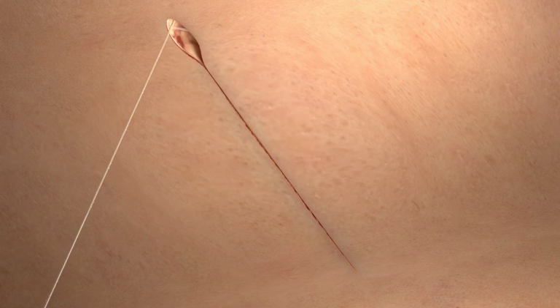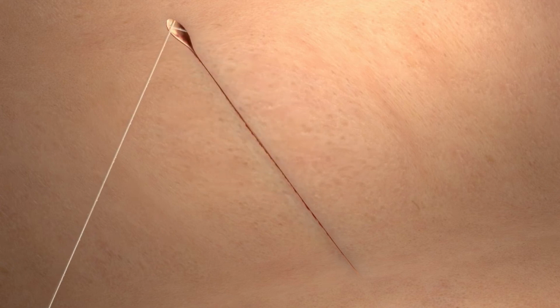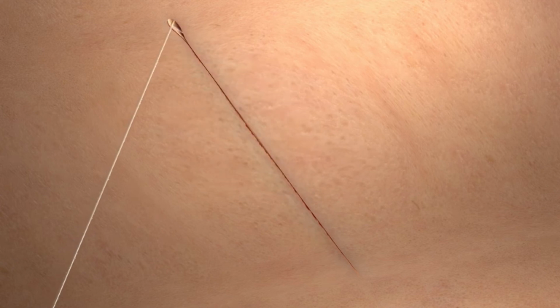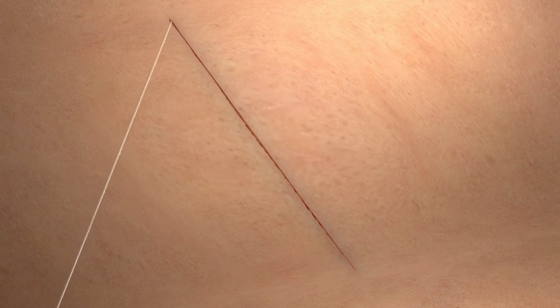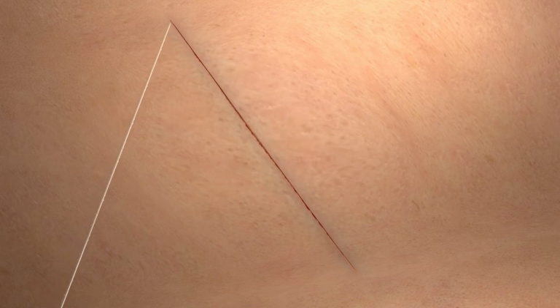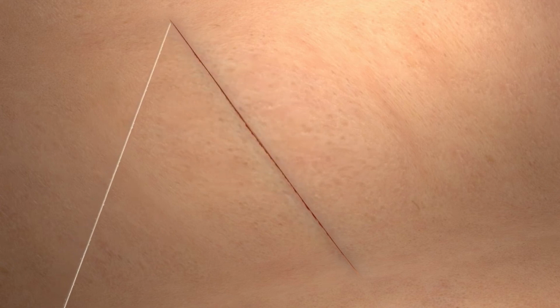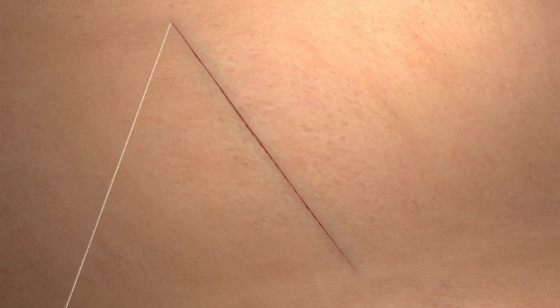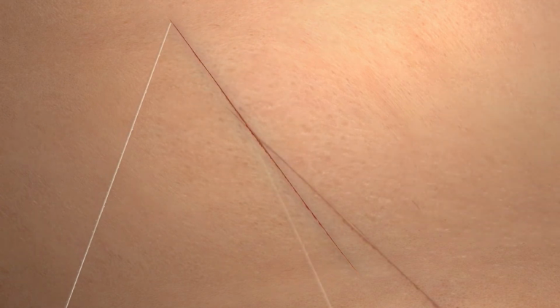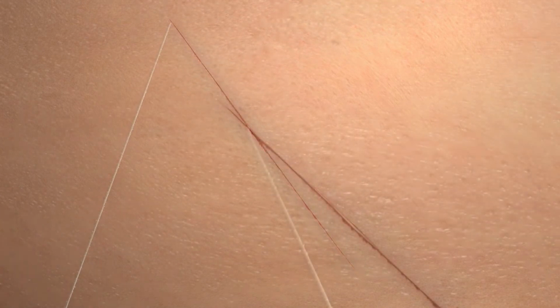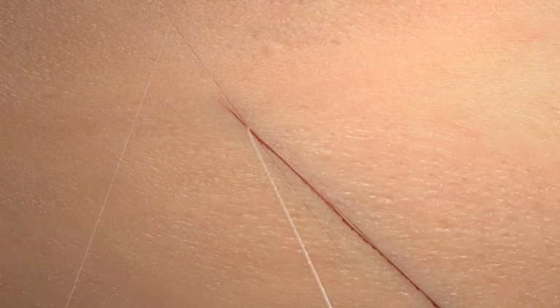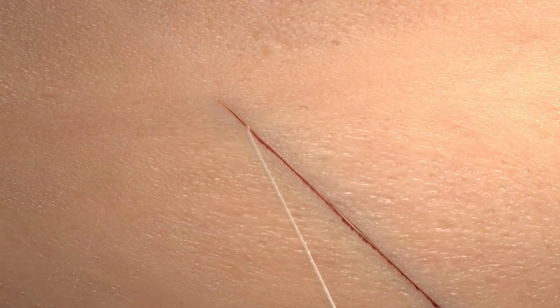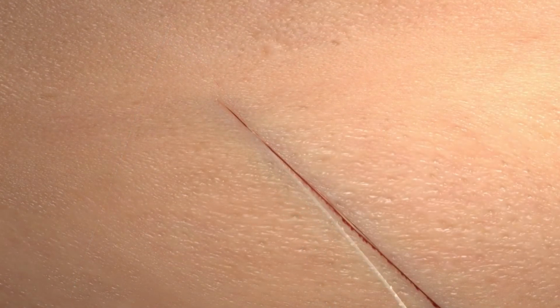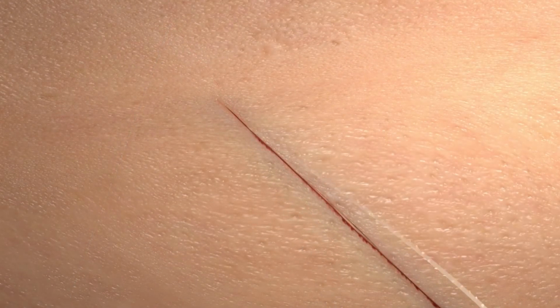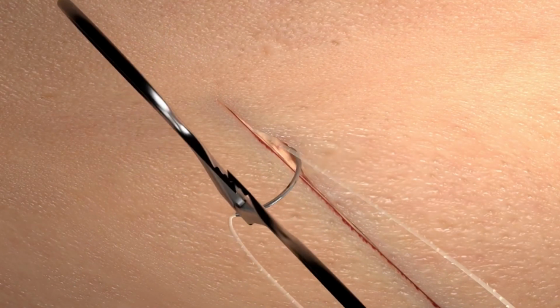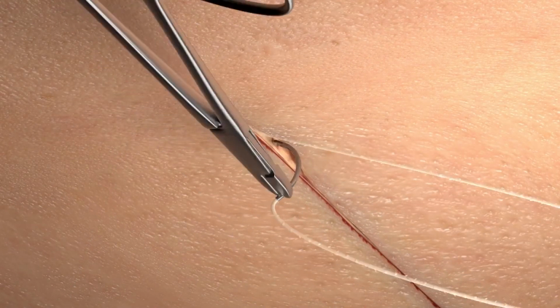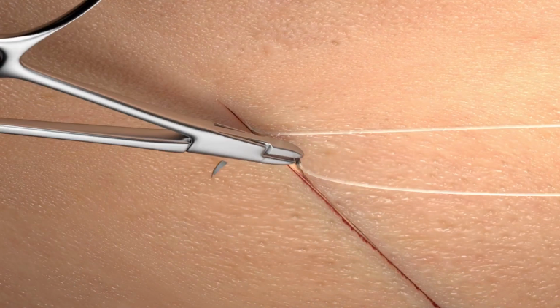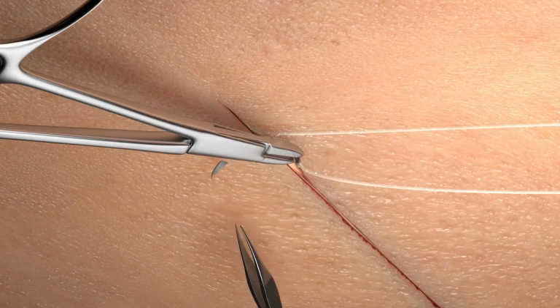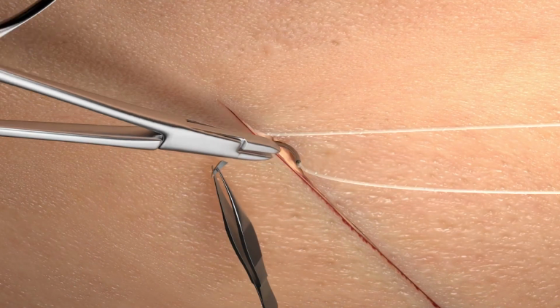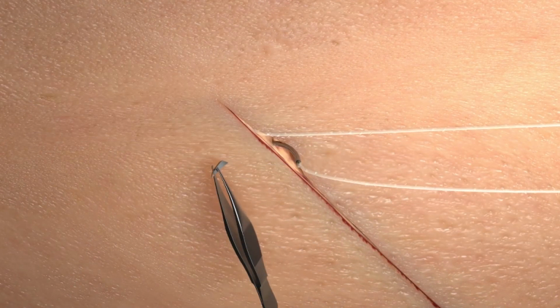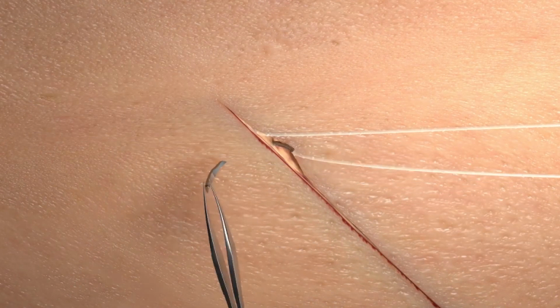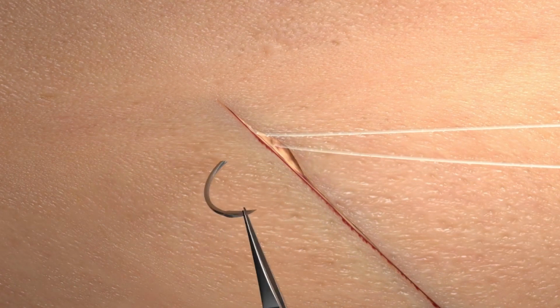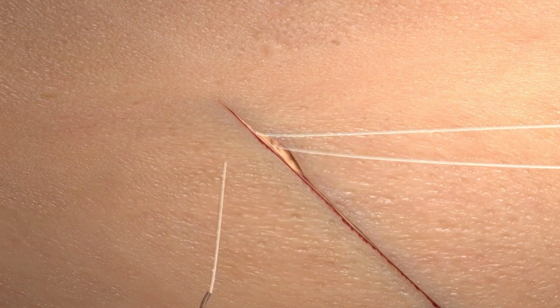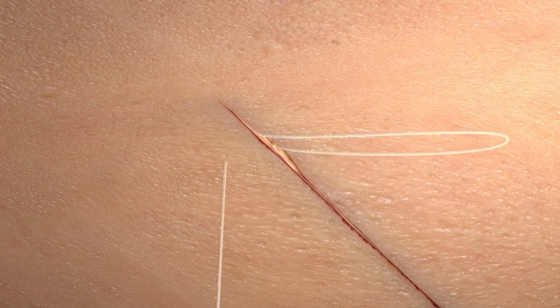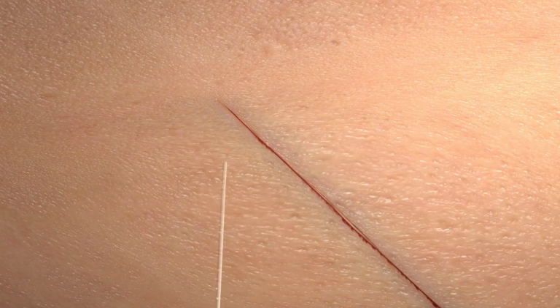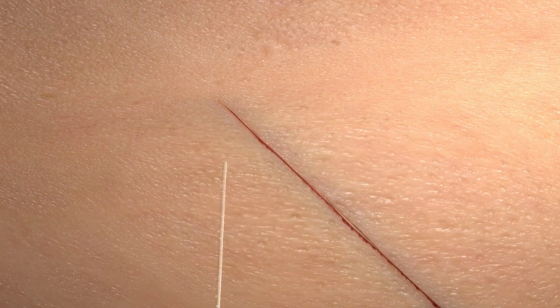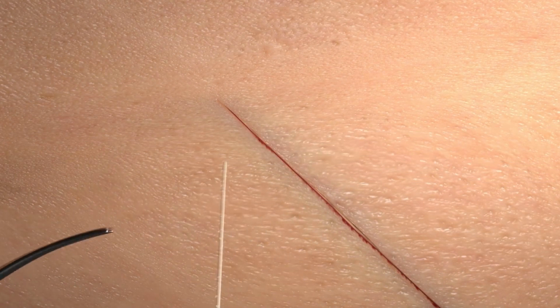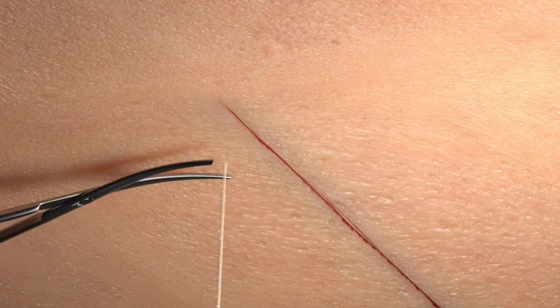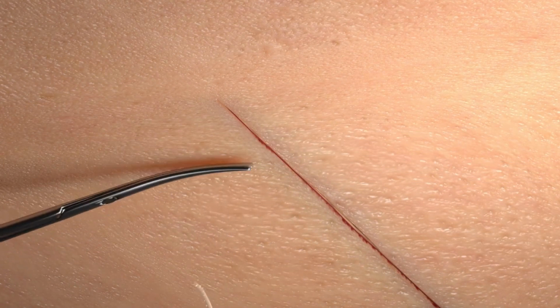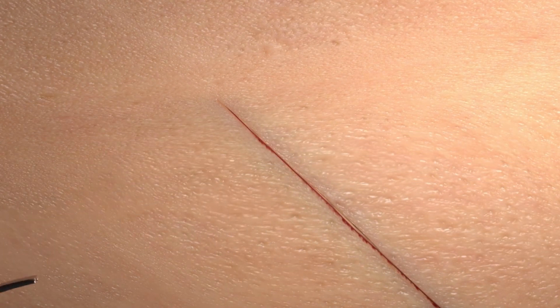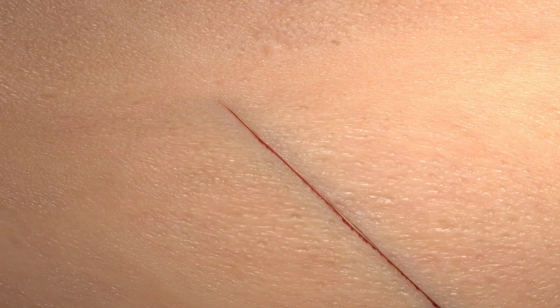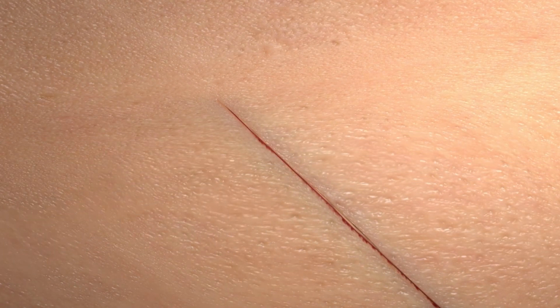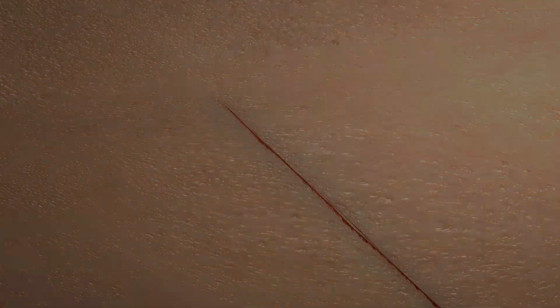Once the apex of the incision is reached, simply exit lateral to the incision coming out of the superficial skin and then cut flush.